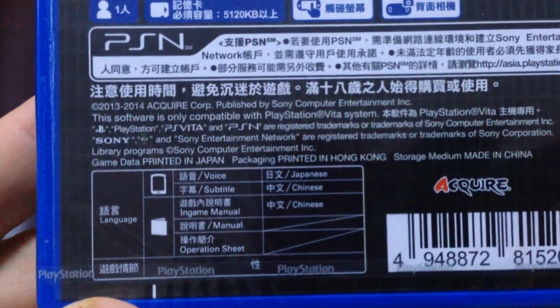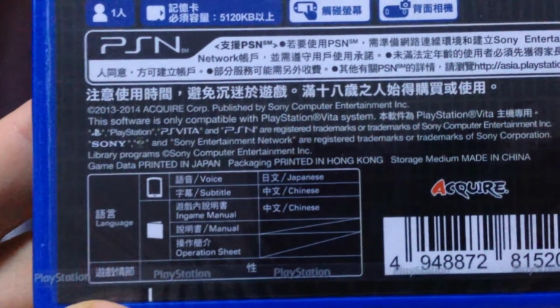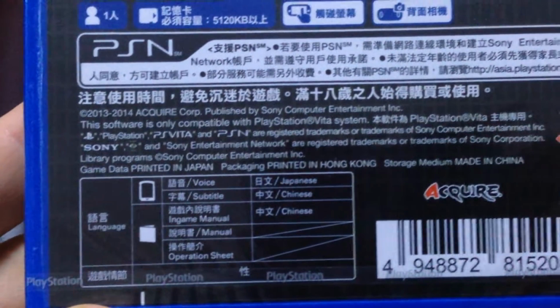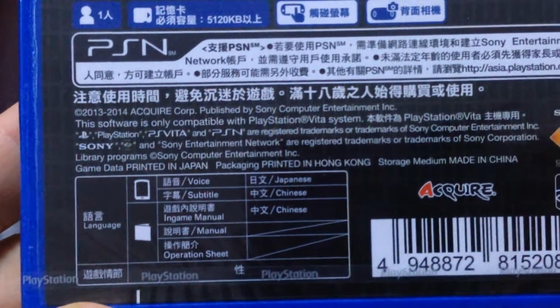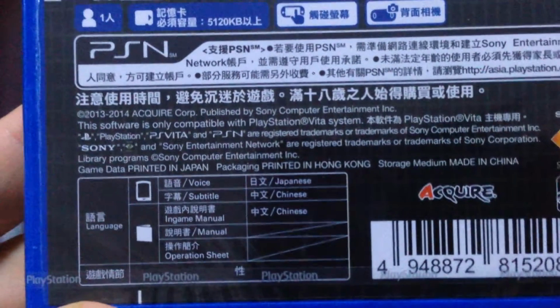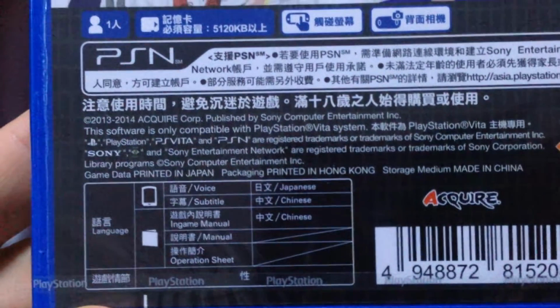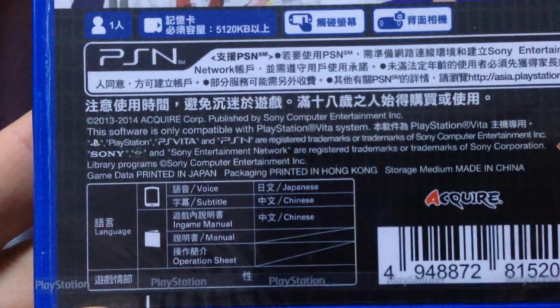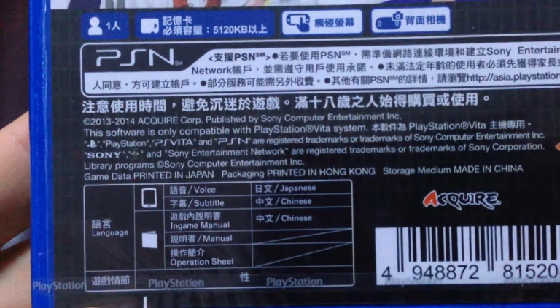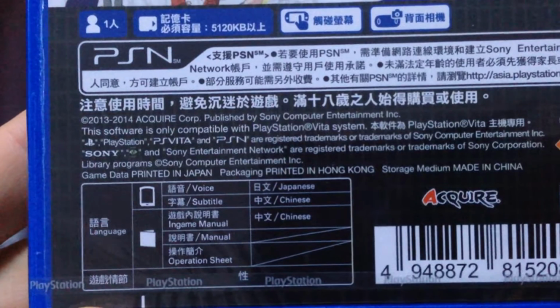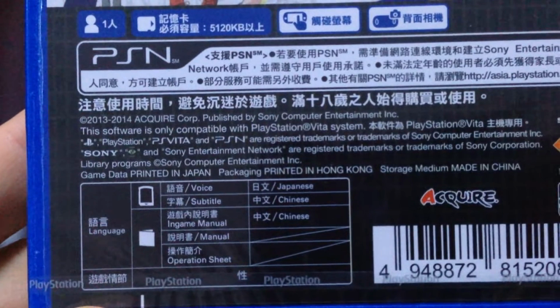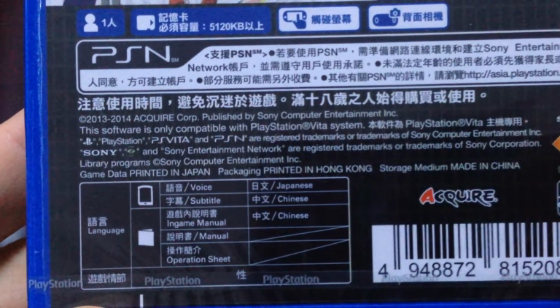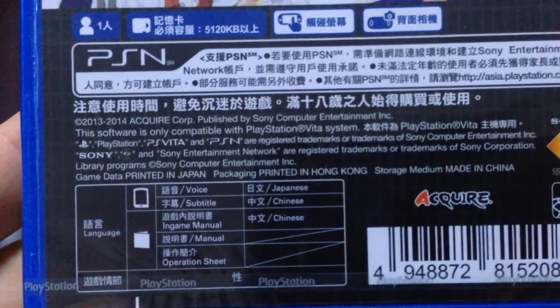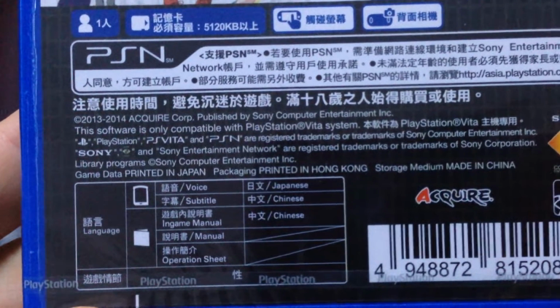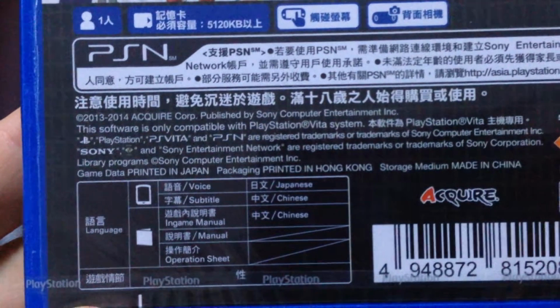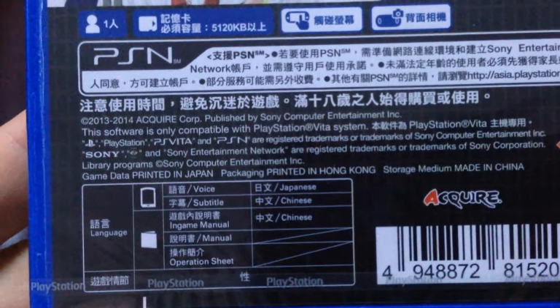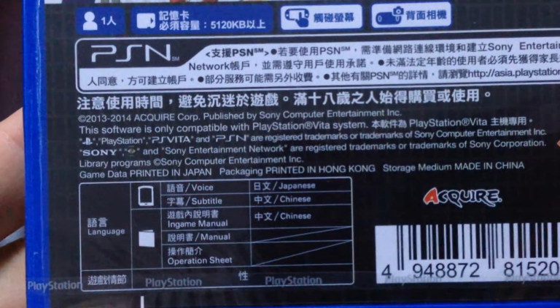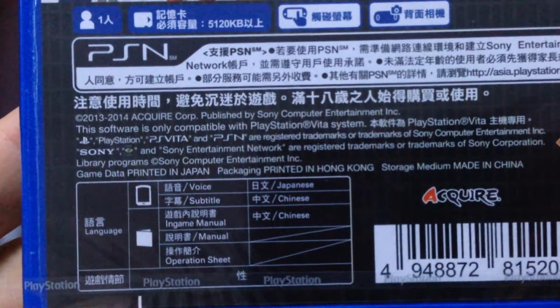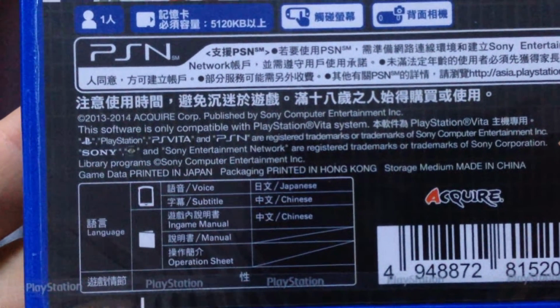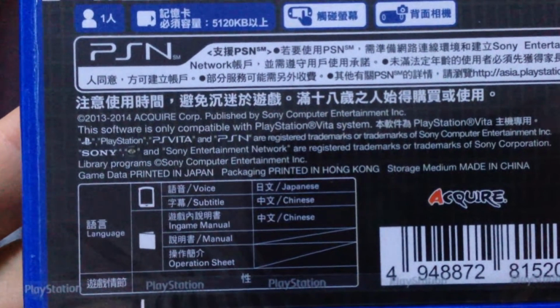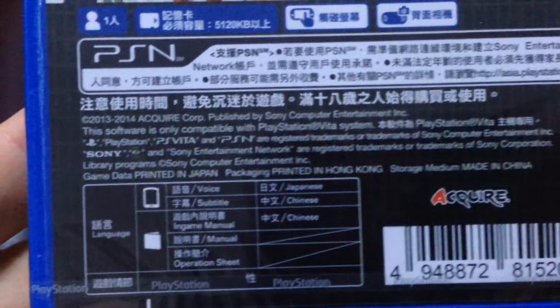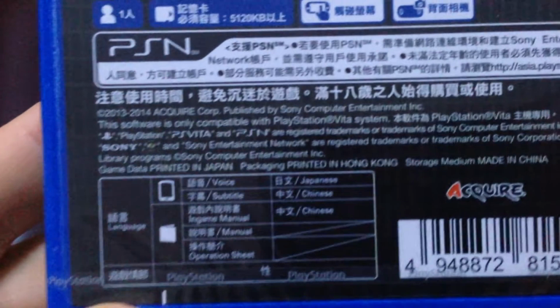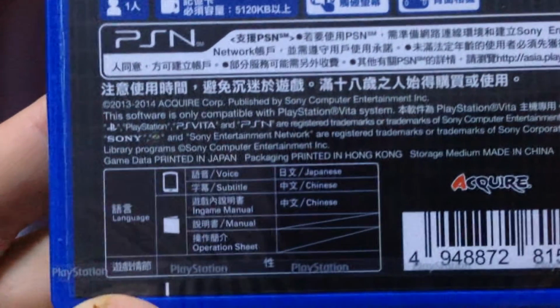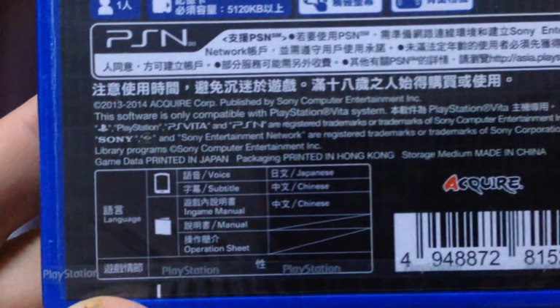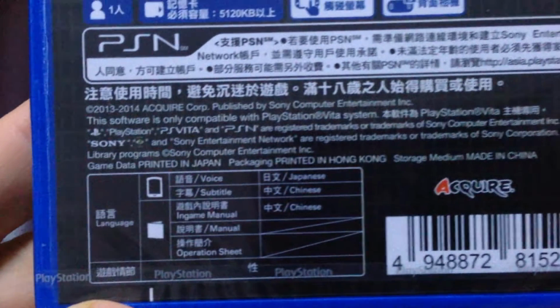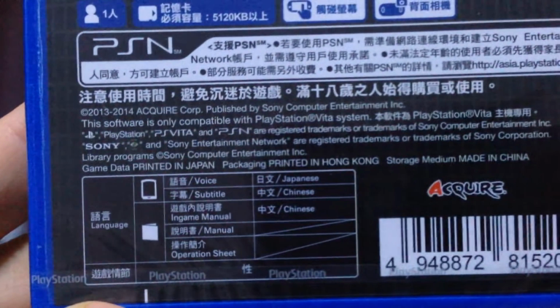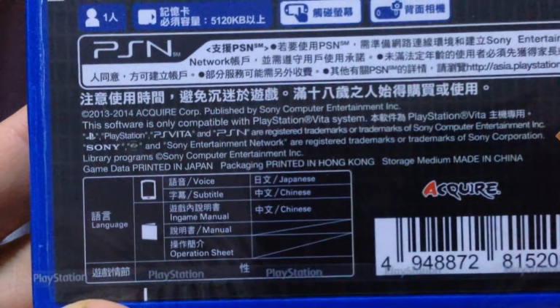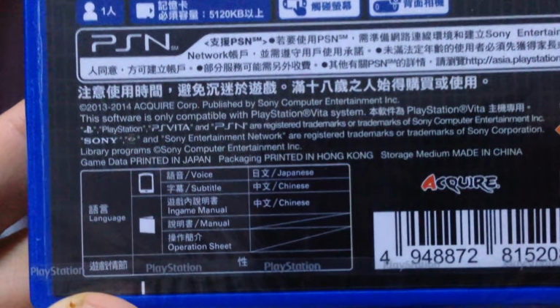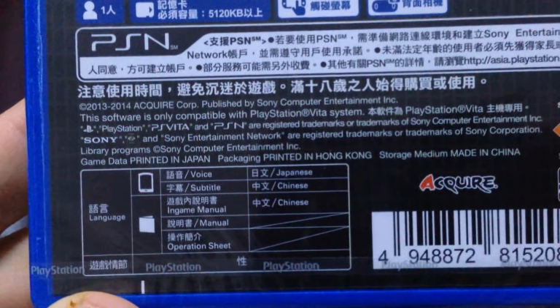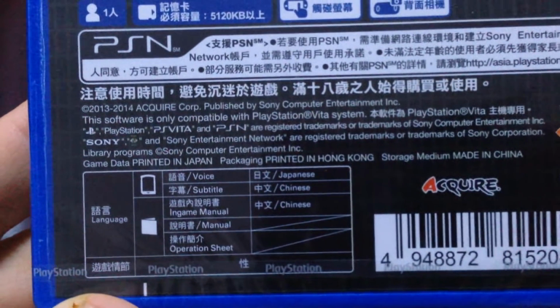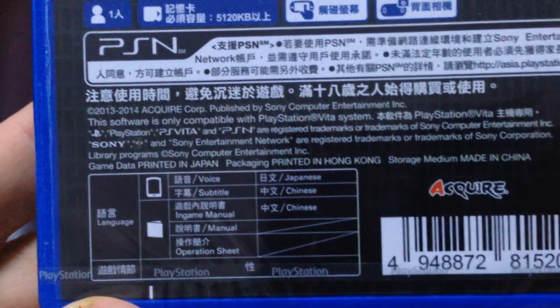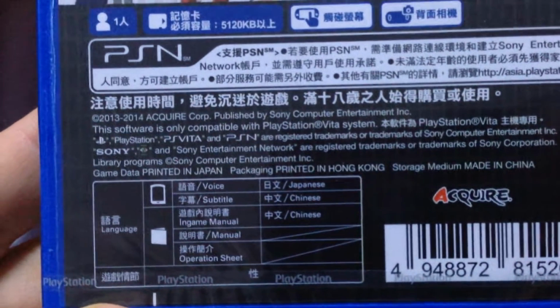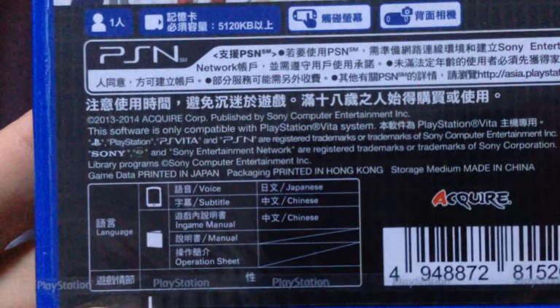The voice is in Japanese, subtitles are in Chinese, and the in-game menu is also in Chinese.